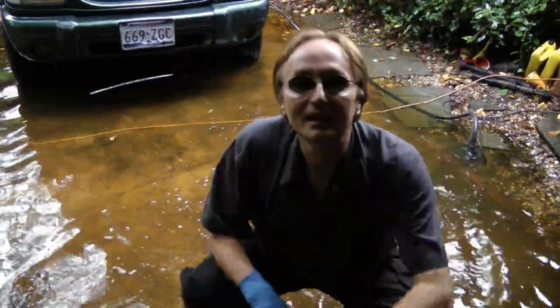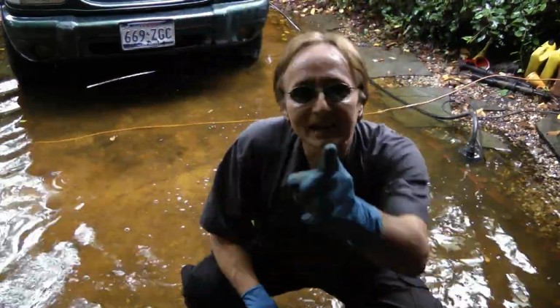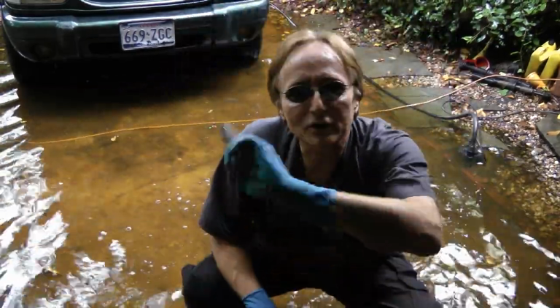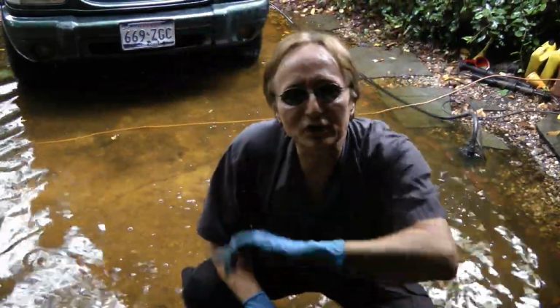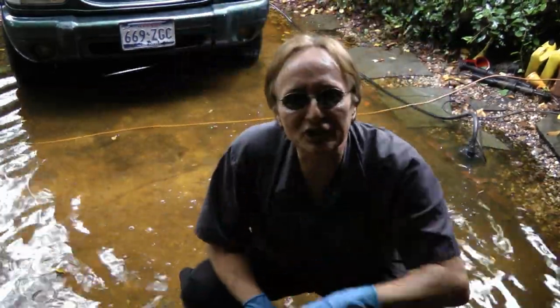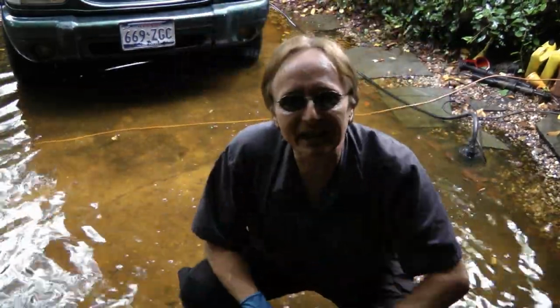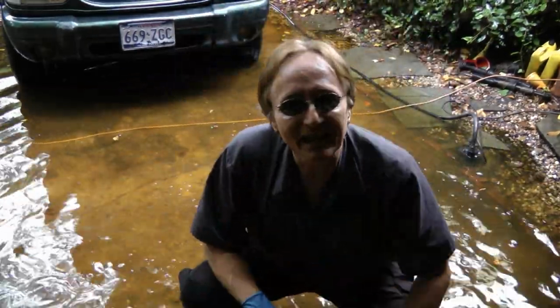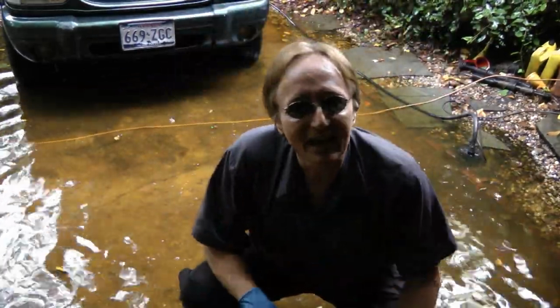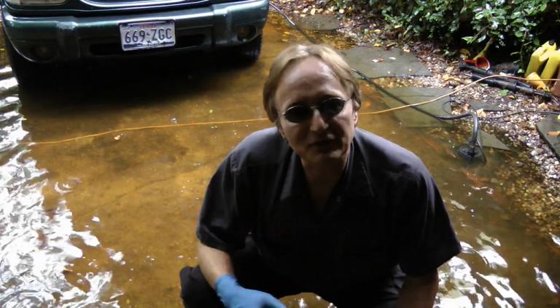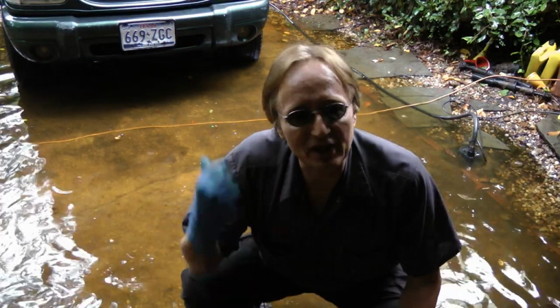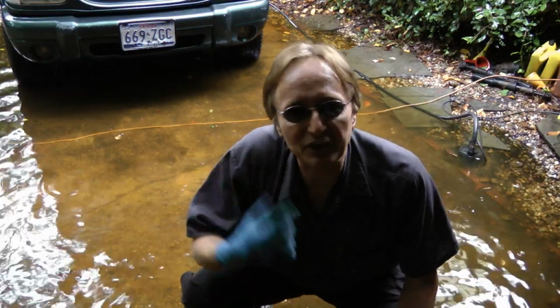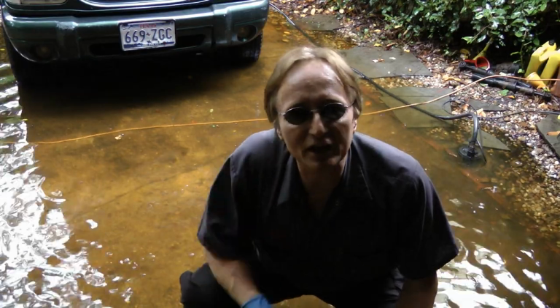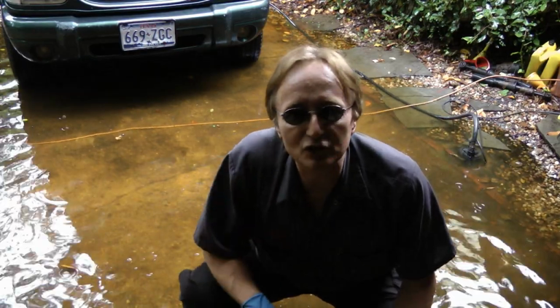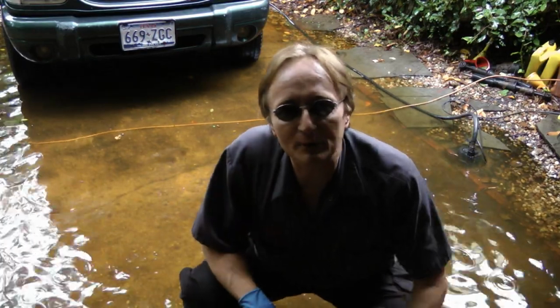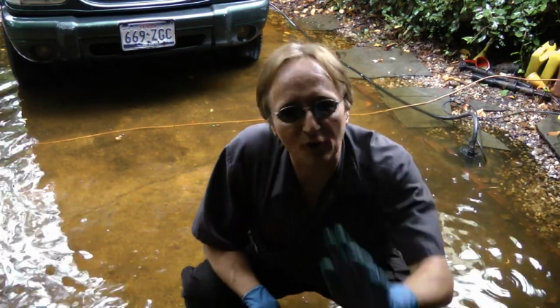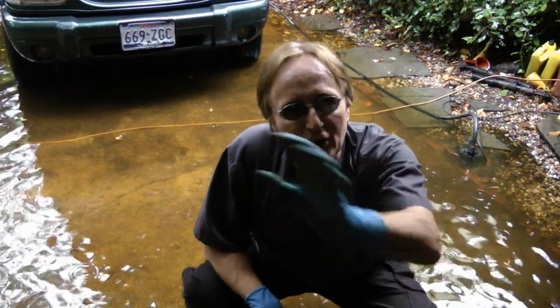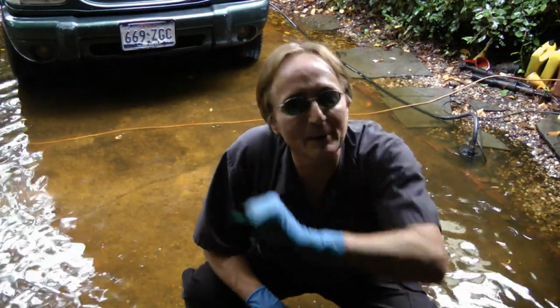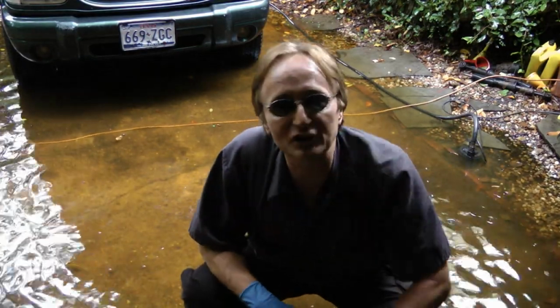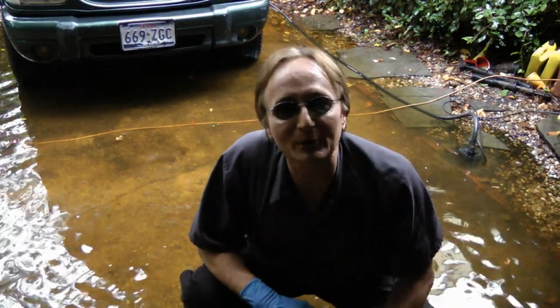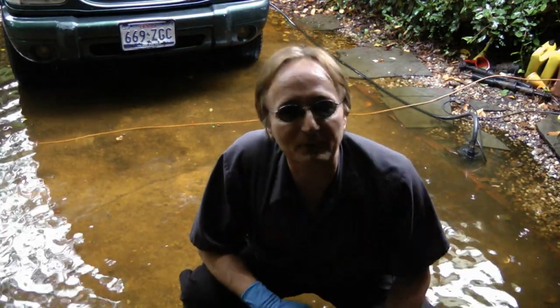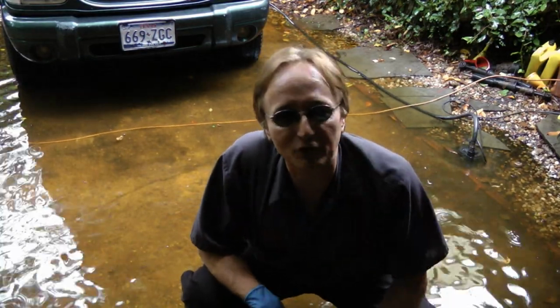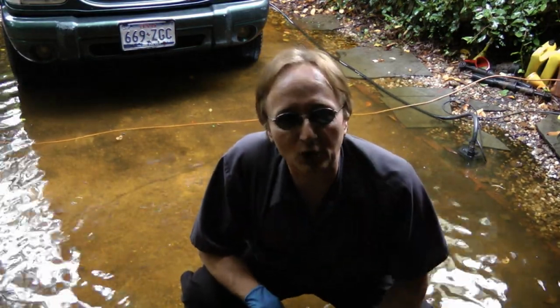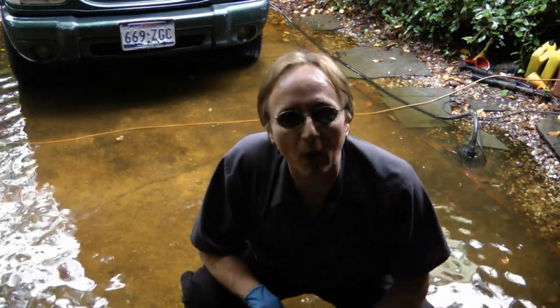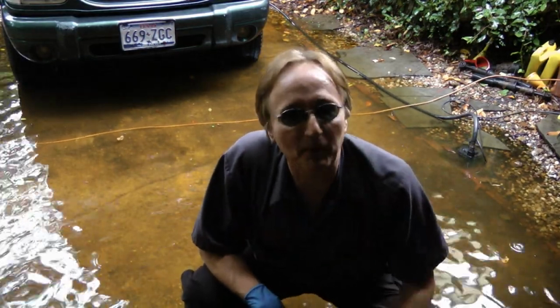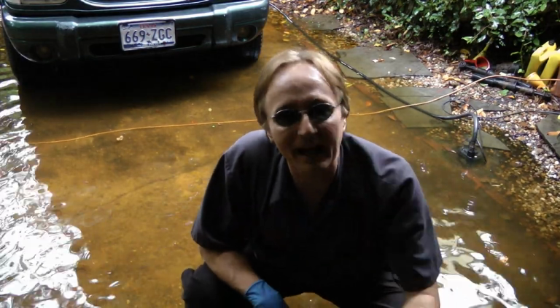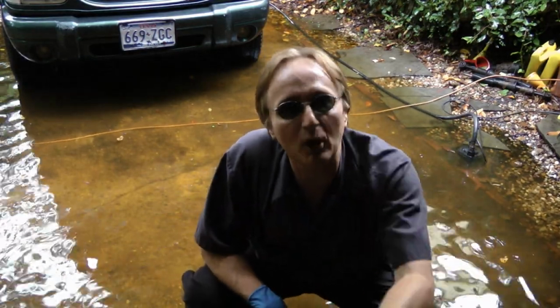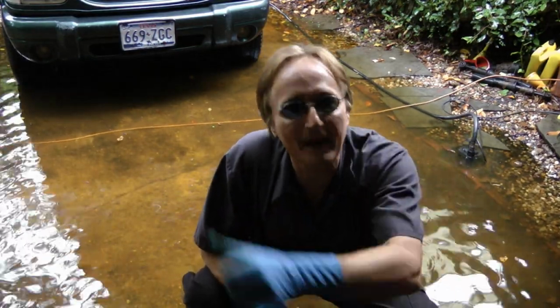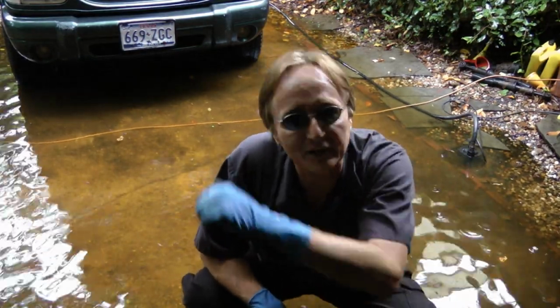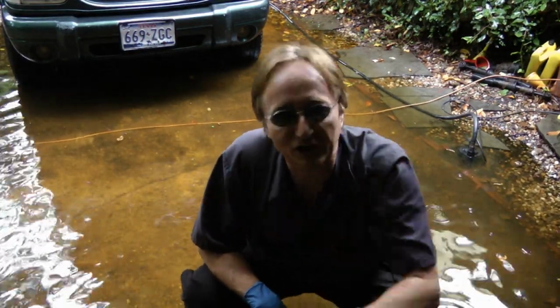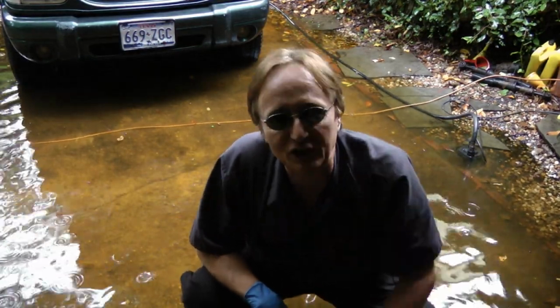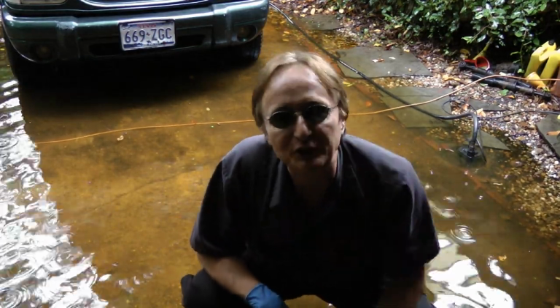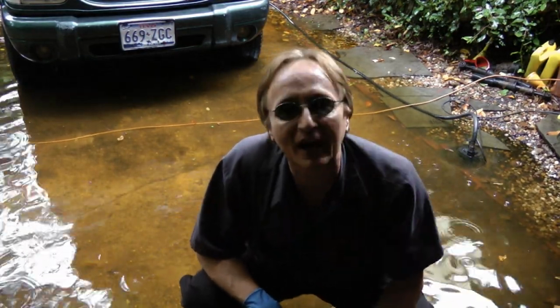Now as you can see, there was a thunderstorm, so filming was interrupted for a little while, but now we'll go back to fixing the truck.